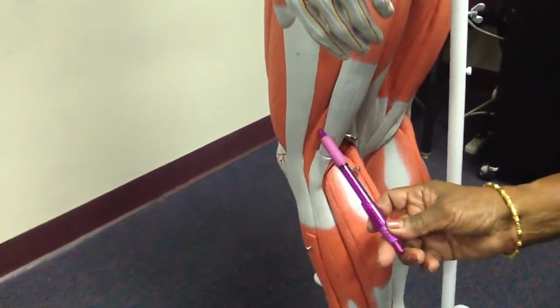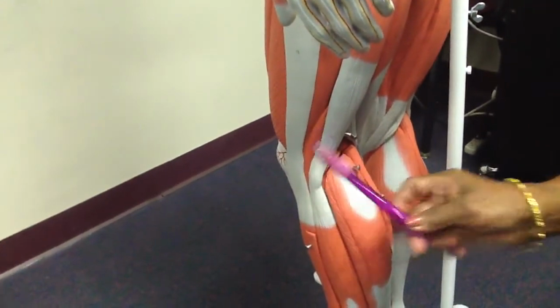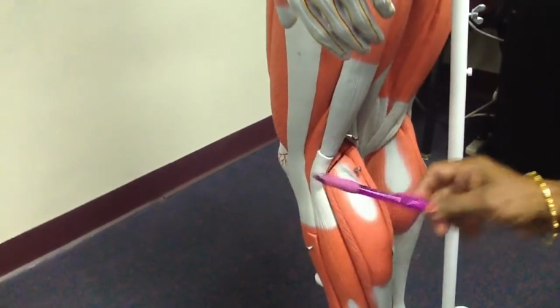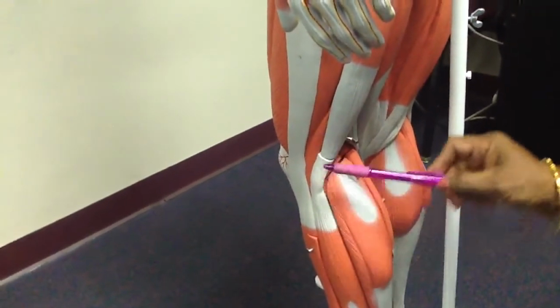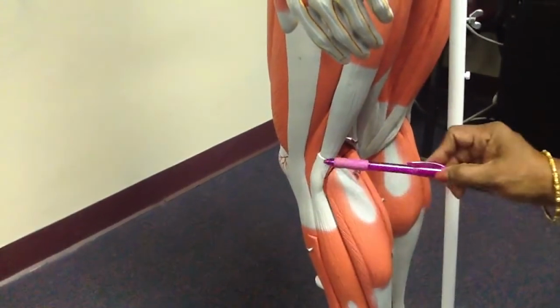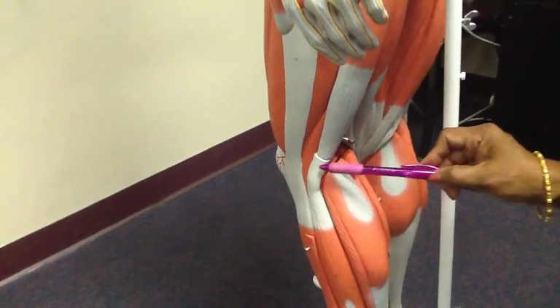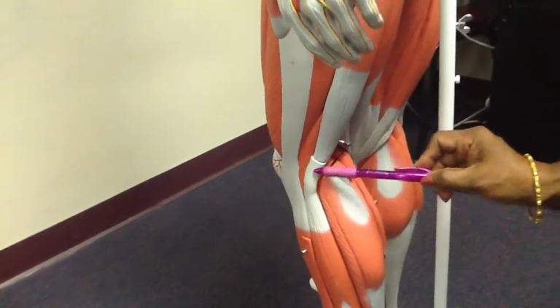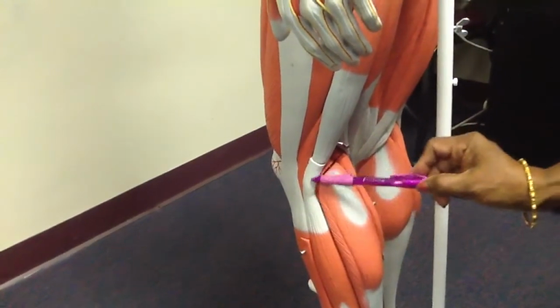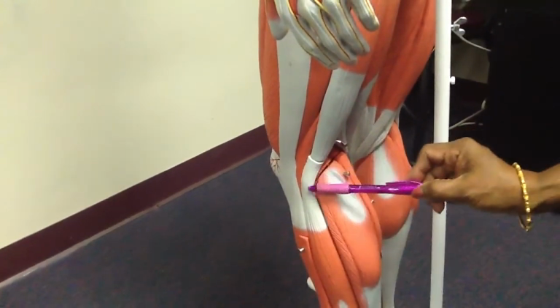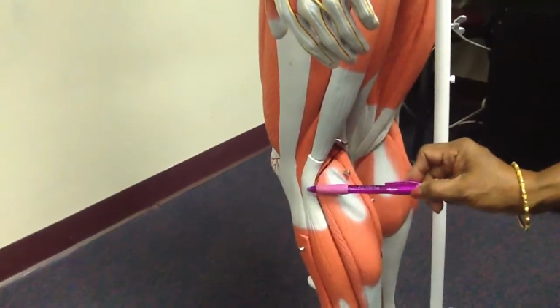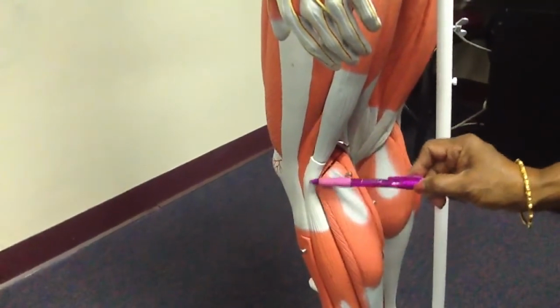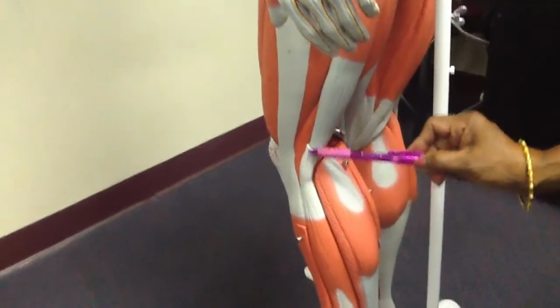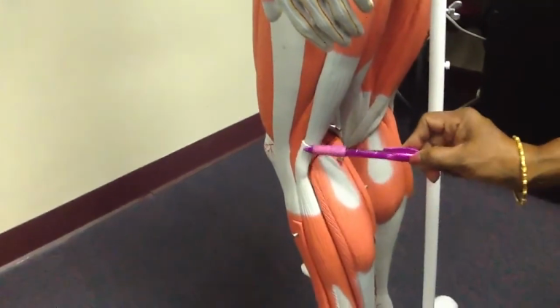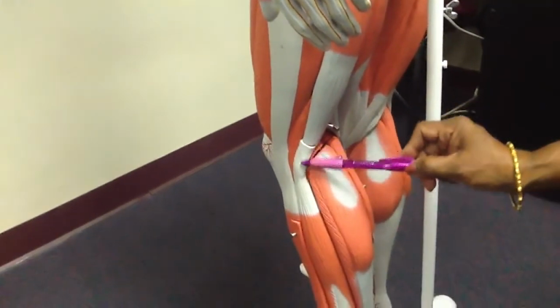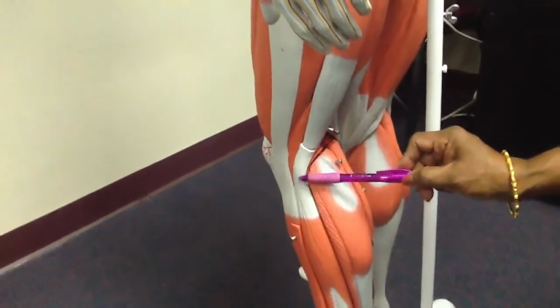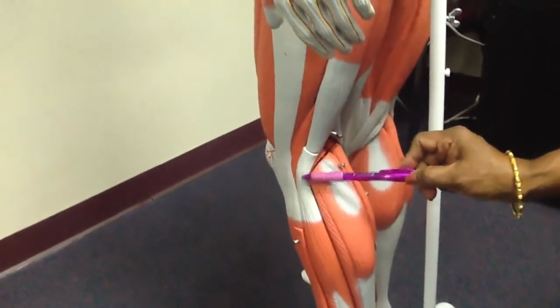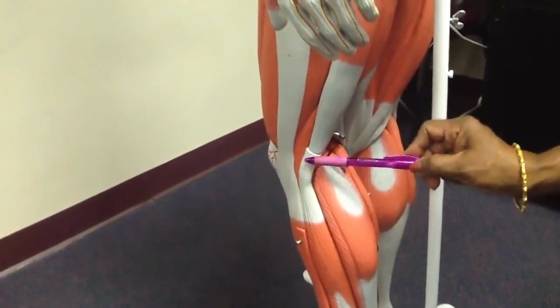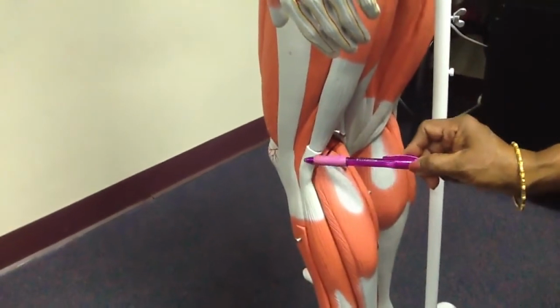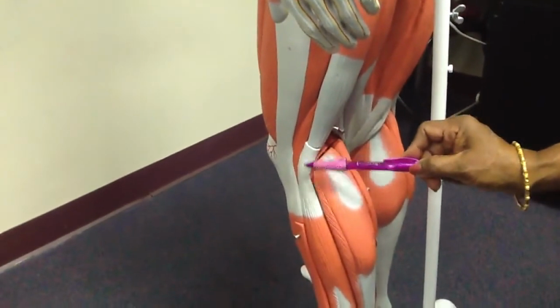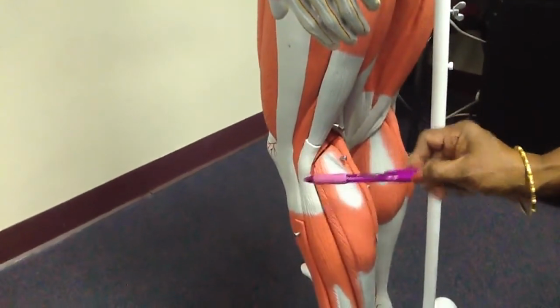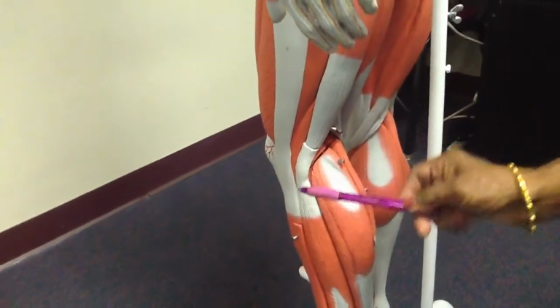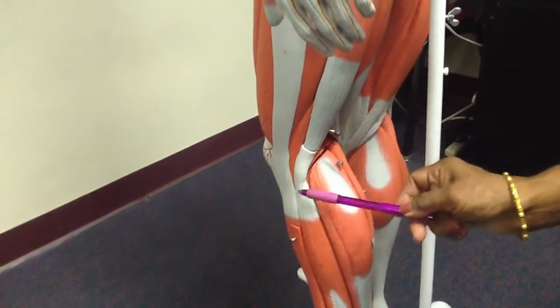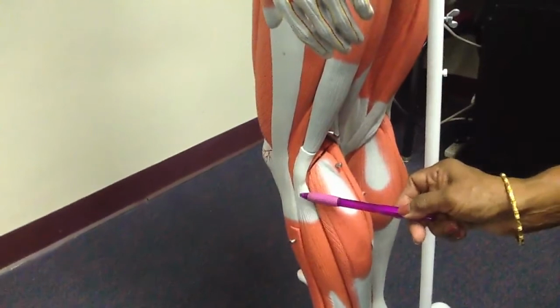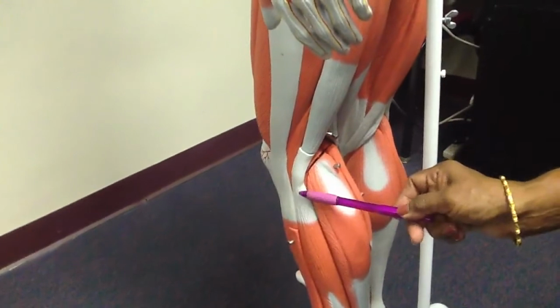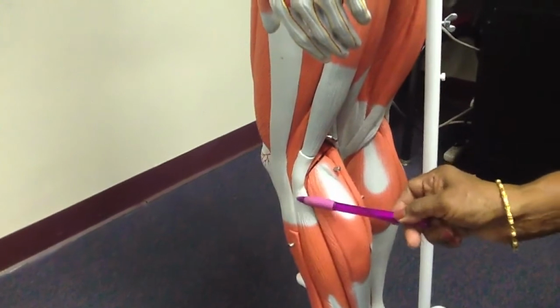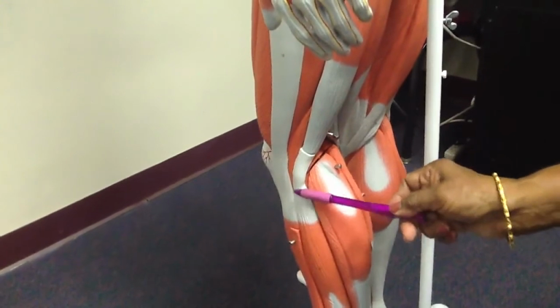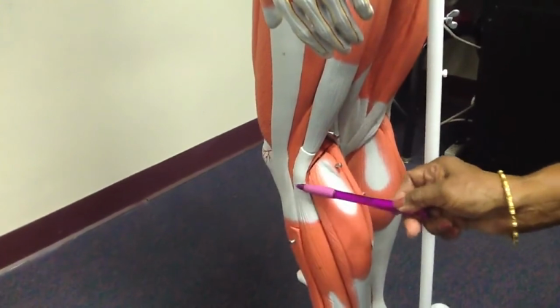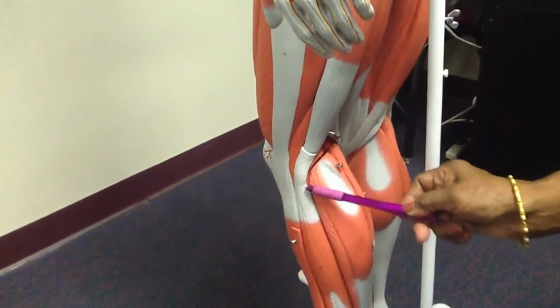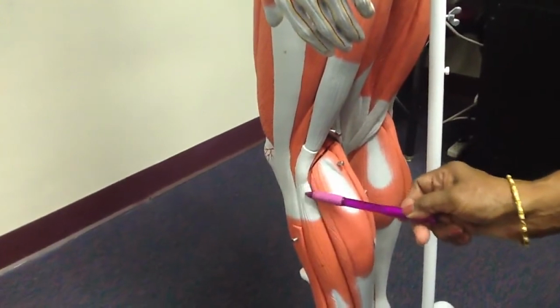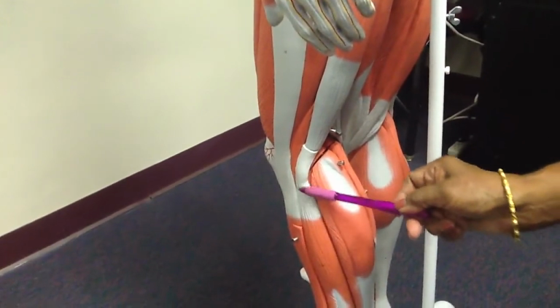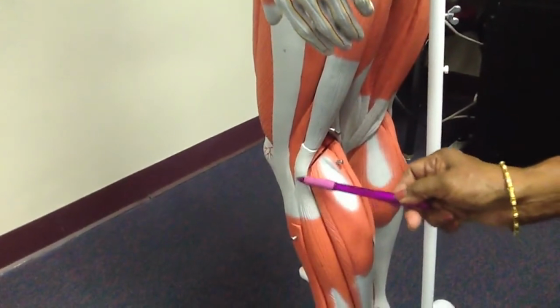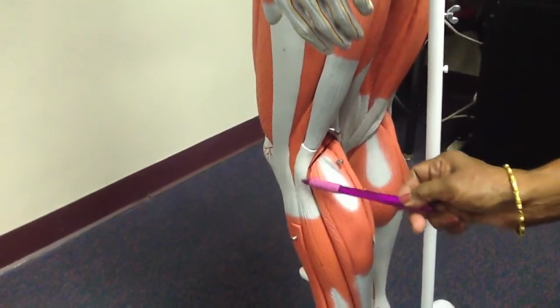This is the tendon of biceps femoris, which attaches to the head of the fibula.